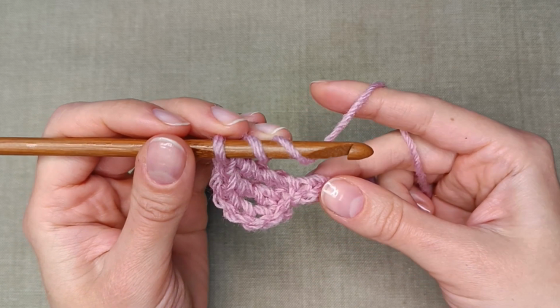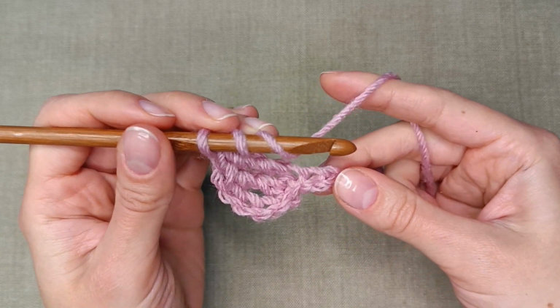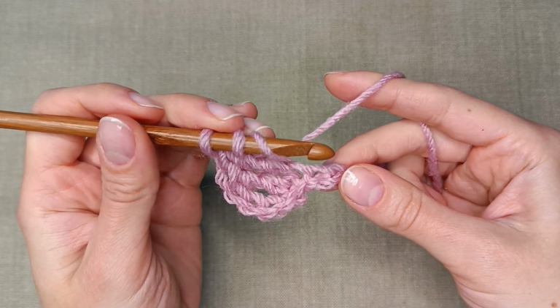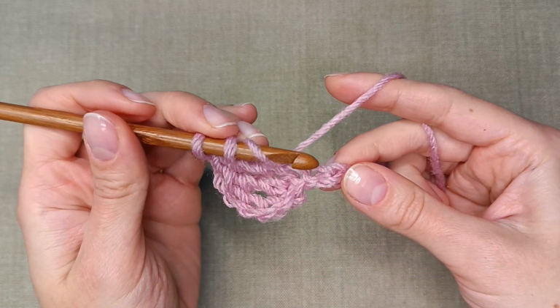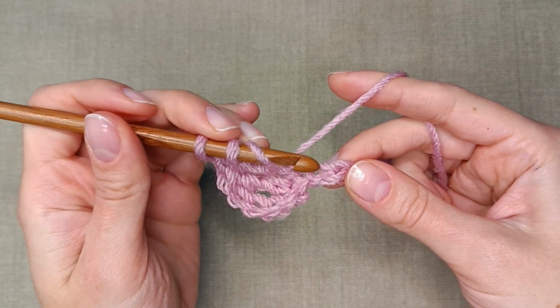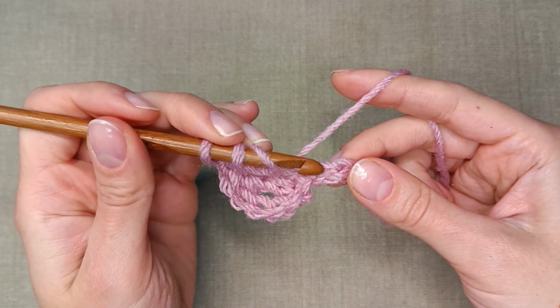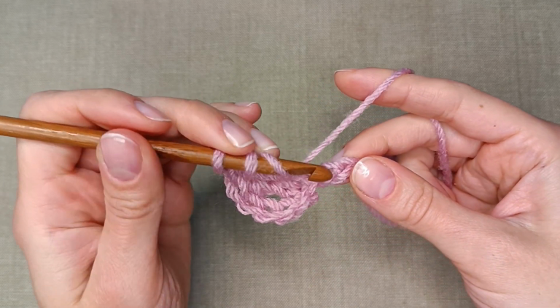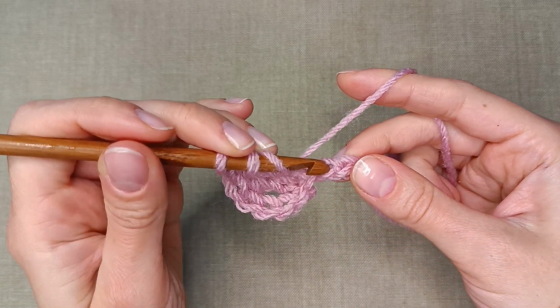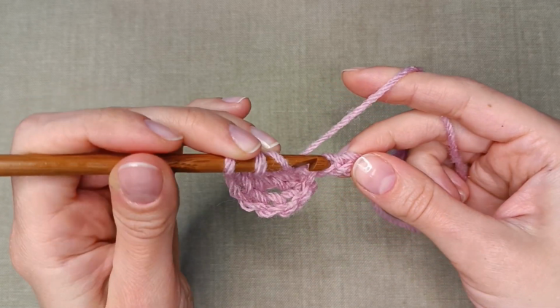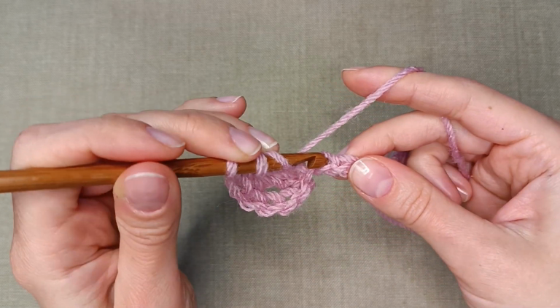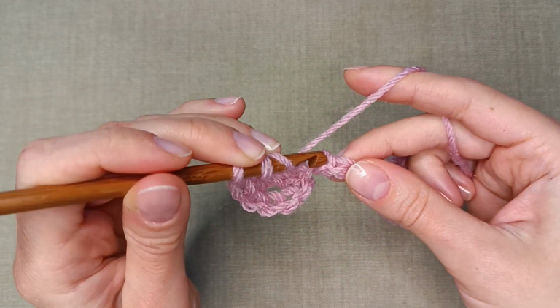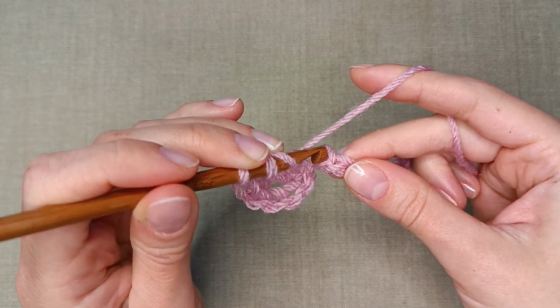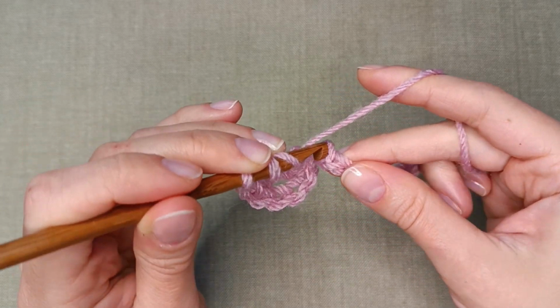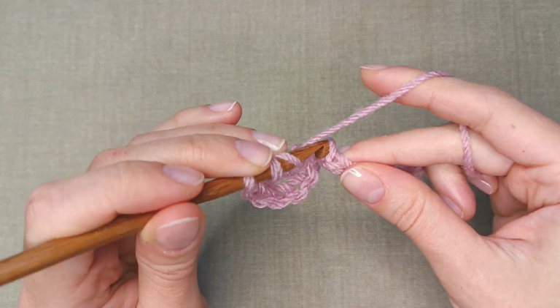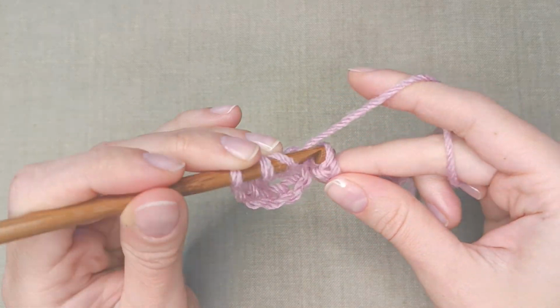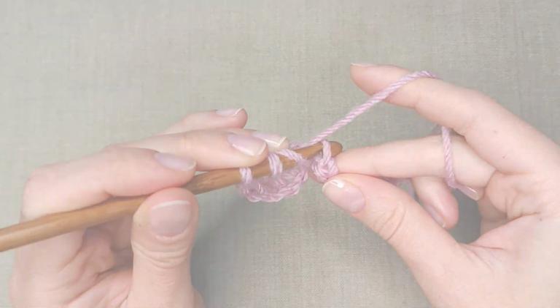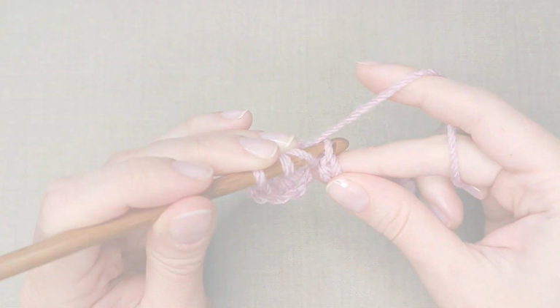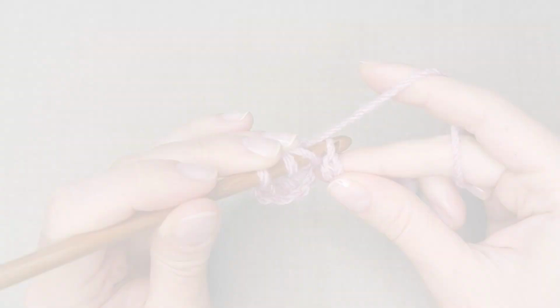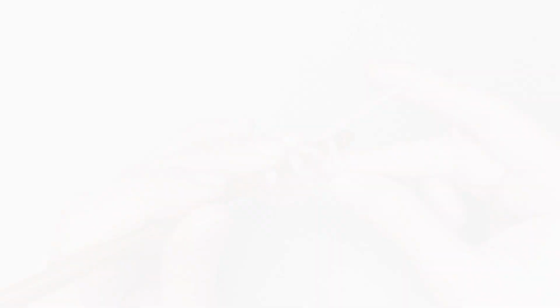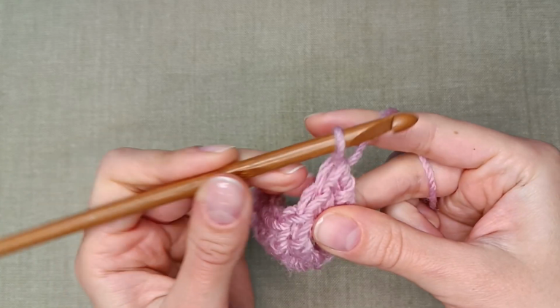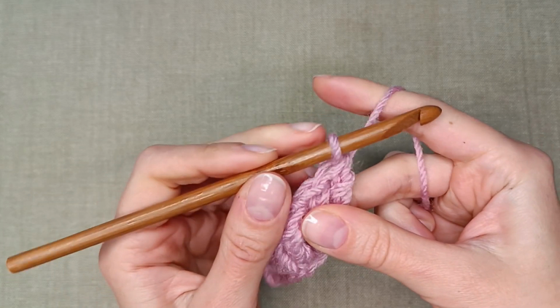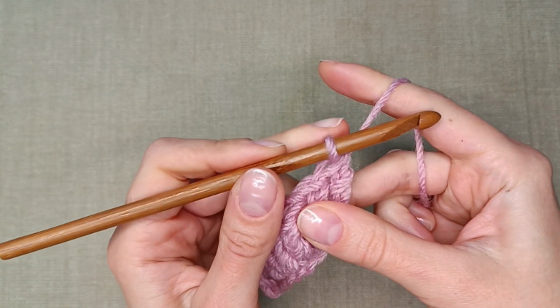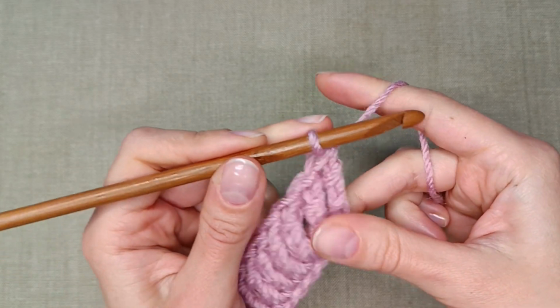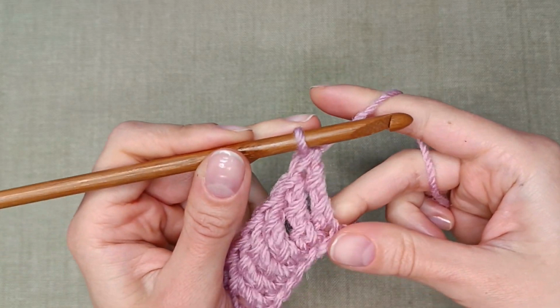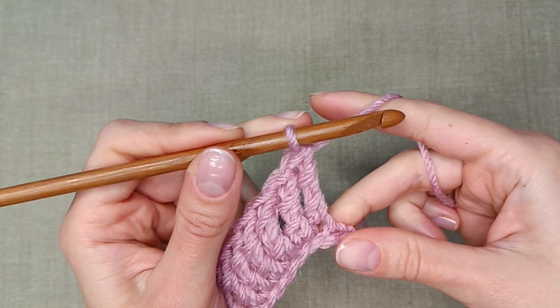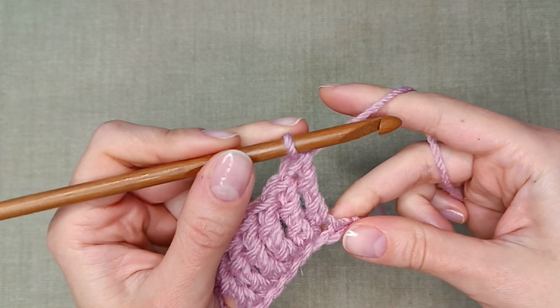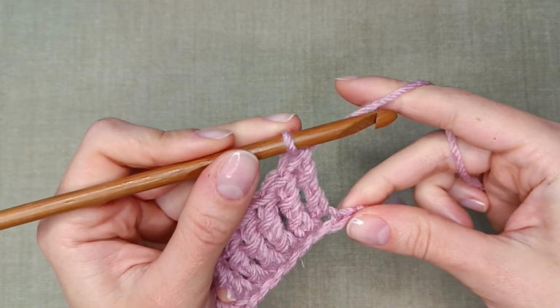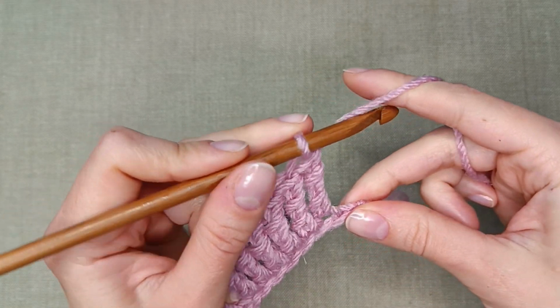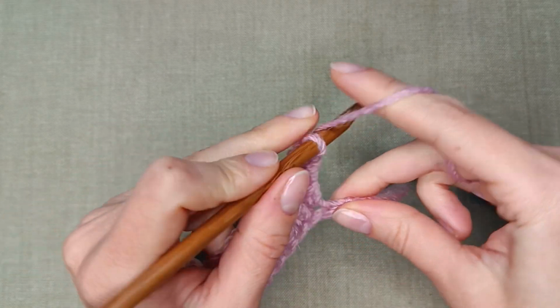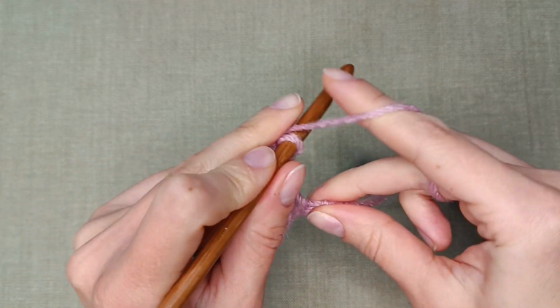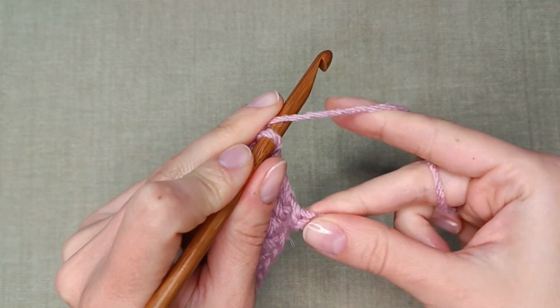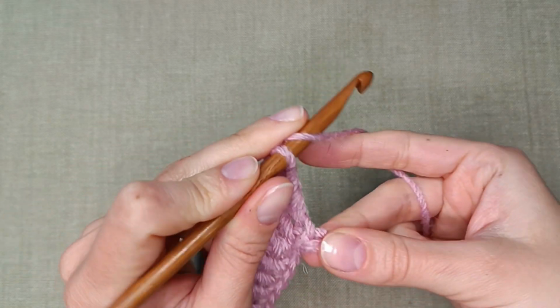Make 1 treble crochet stitch in each chain of the foundation, including the slip knot.